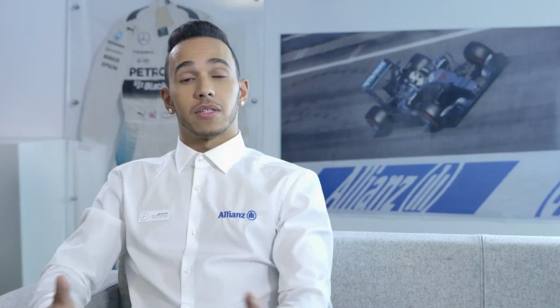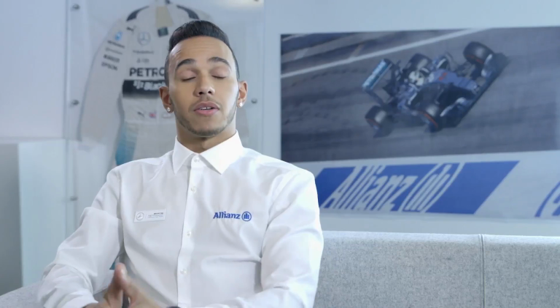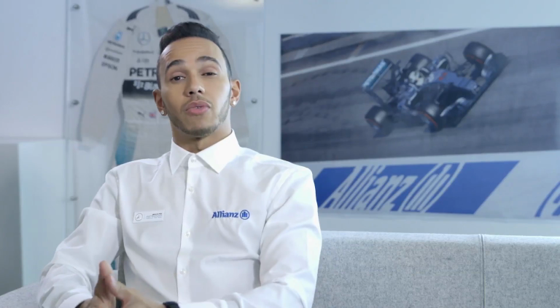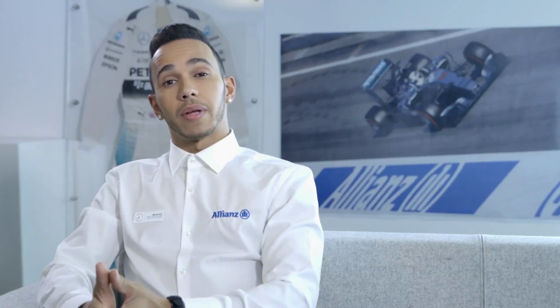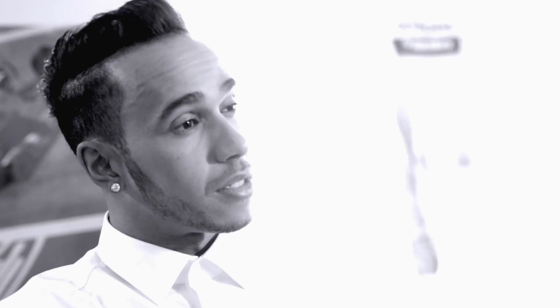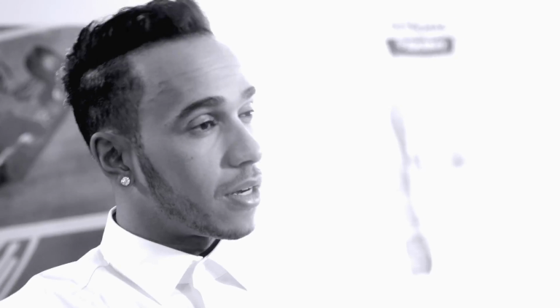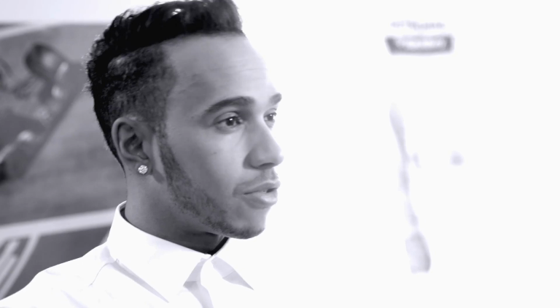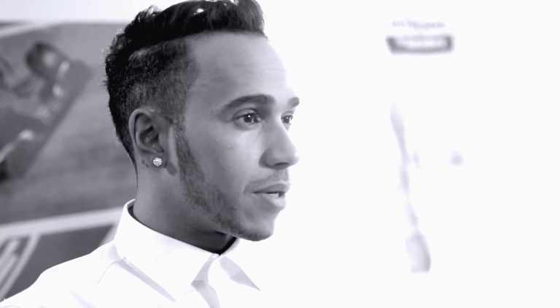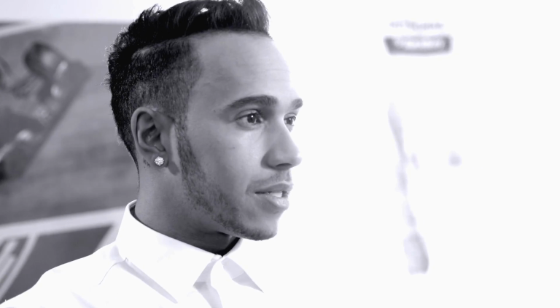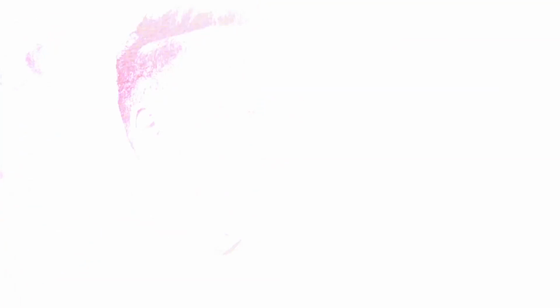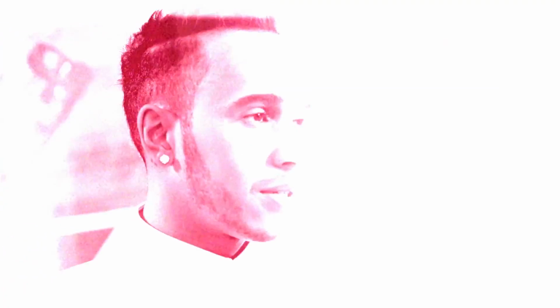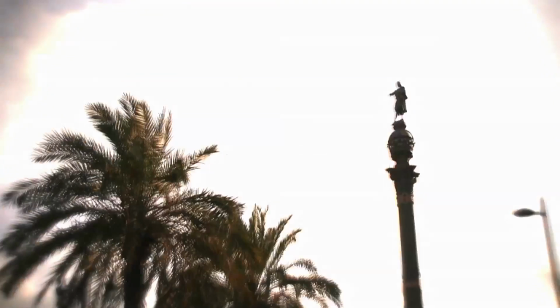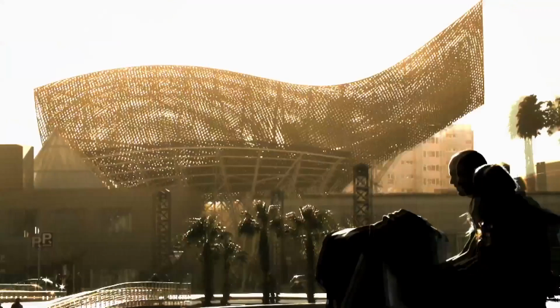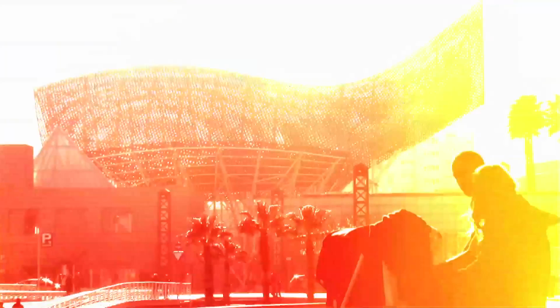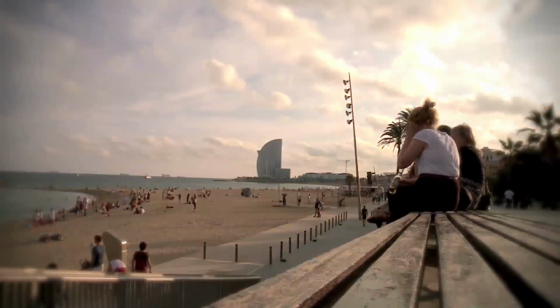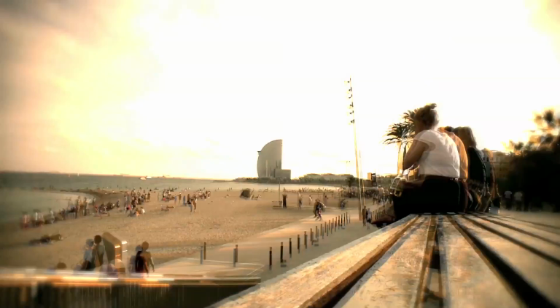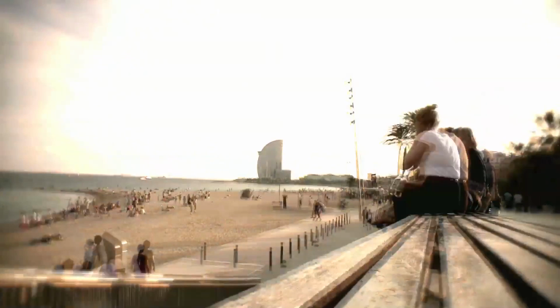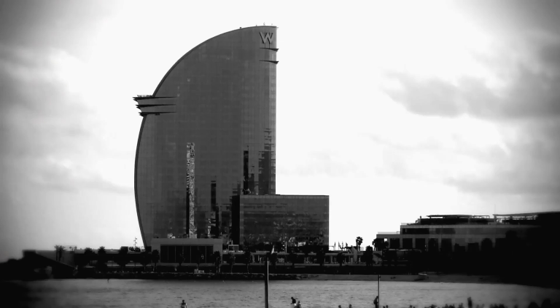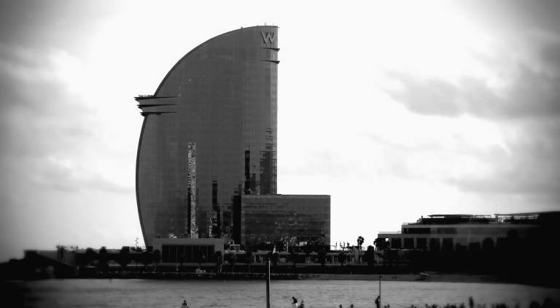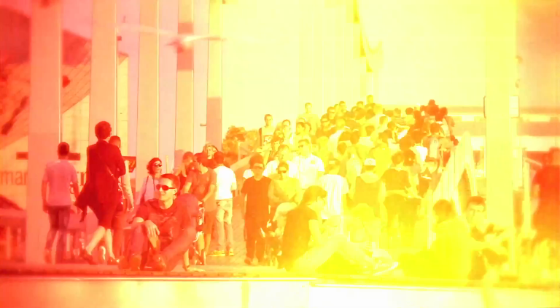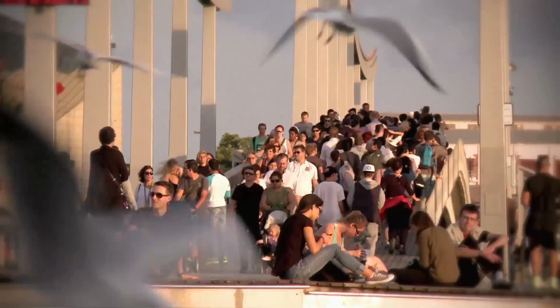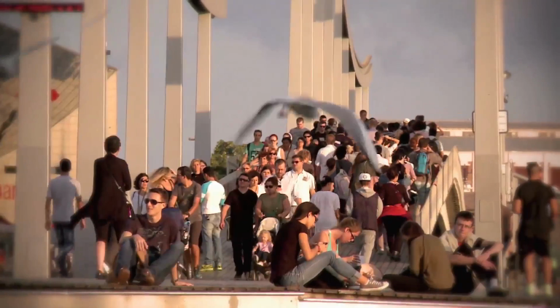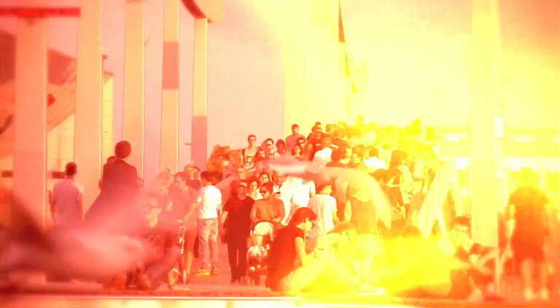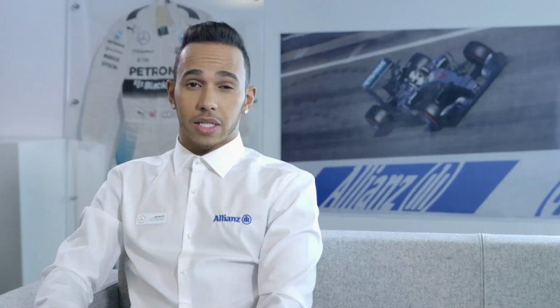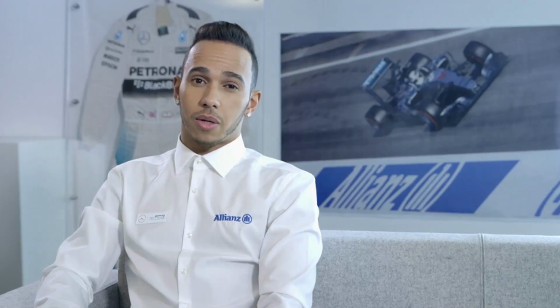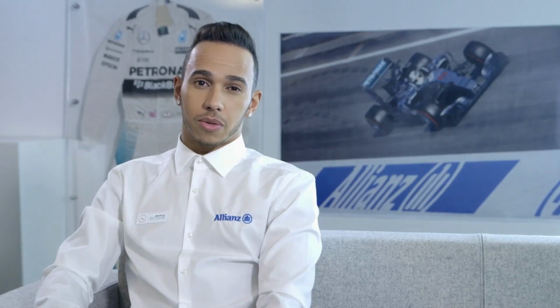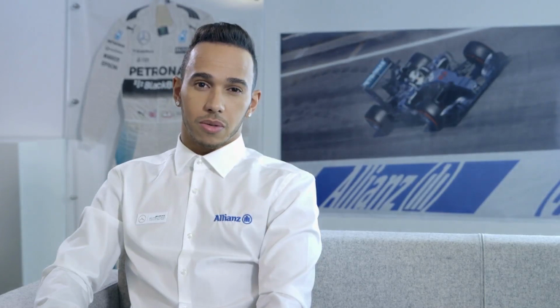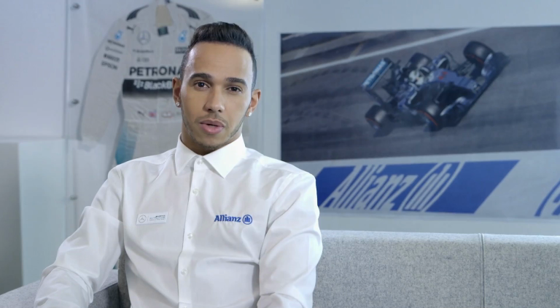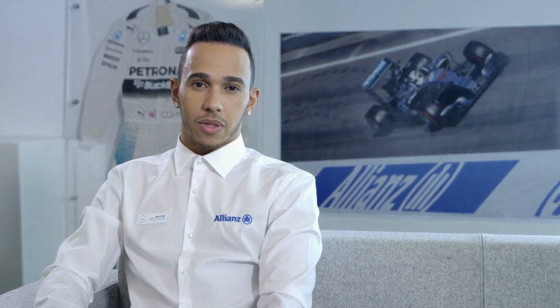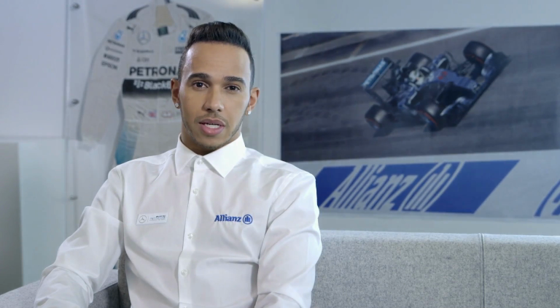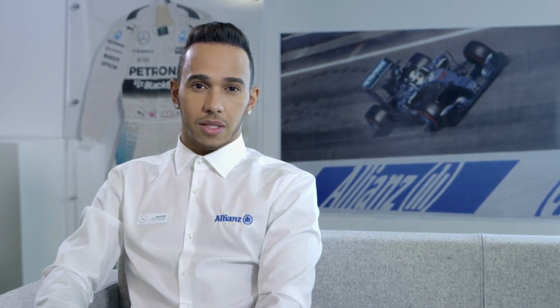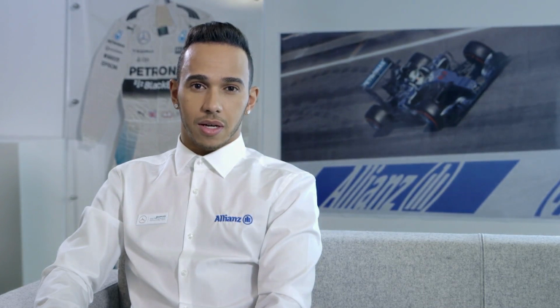Barcelona is a great place to start our European season. It's a beautiful city. The weather is always good. That's why we always do our winter testing there.